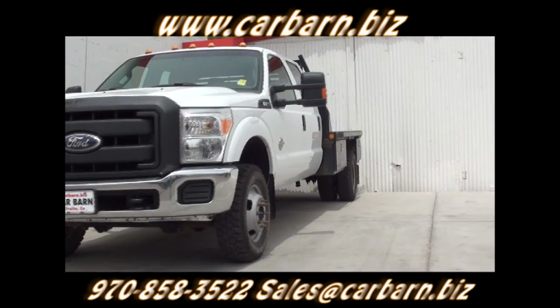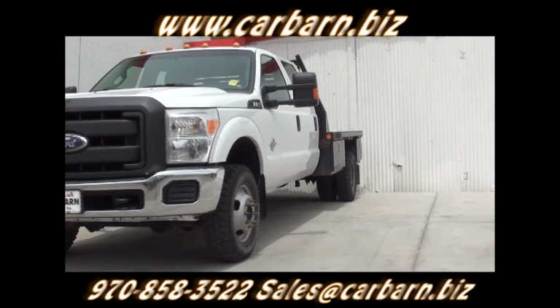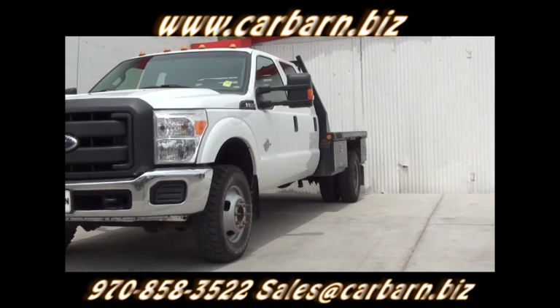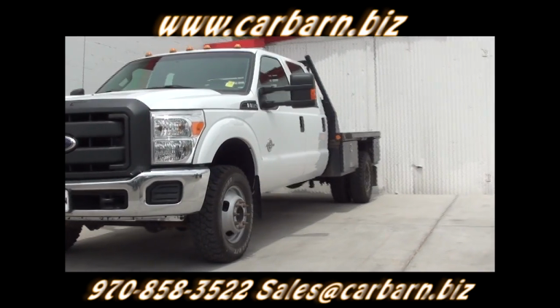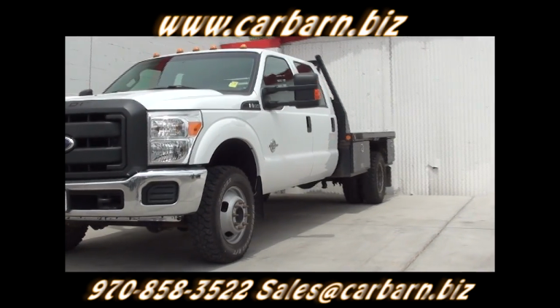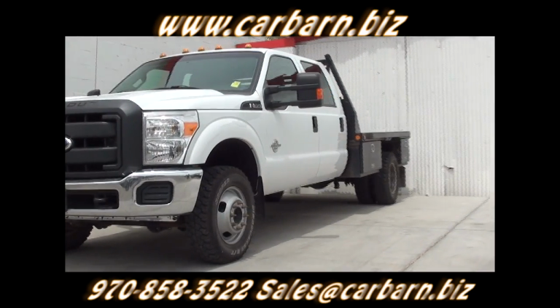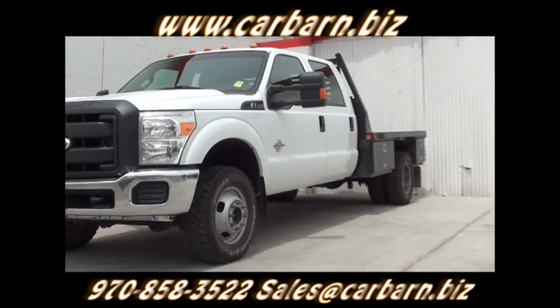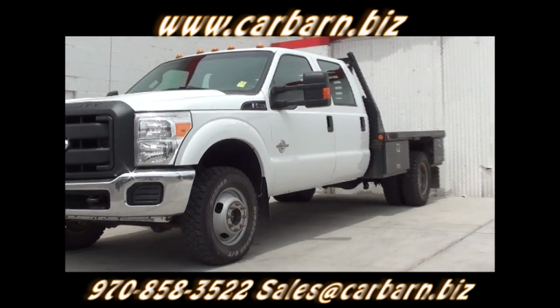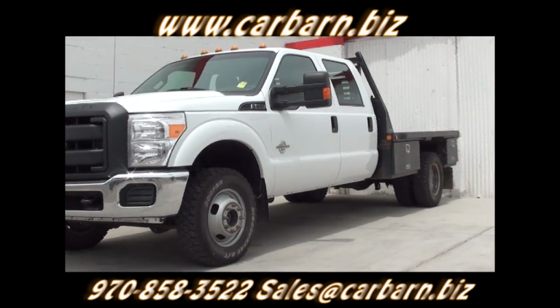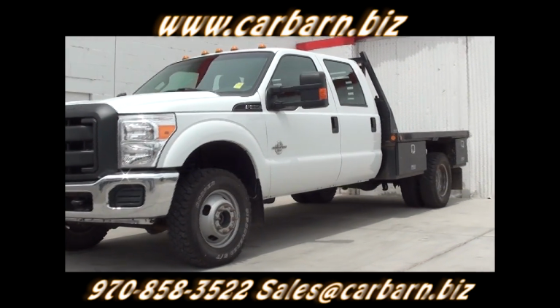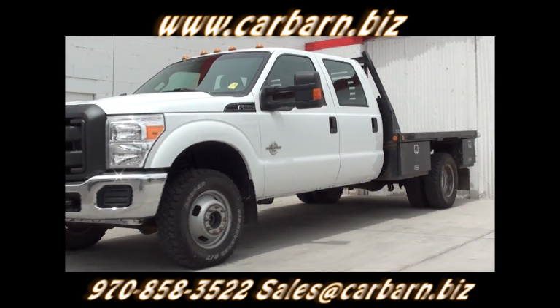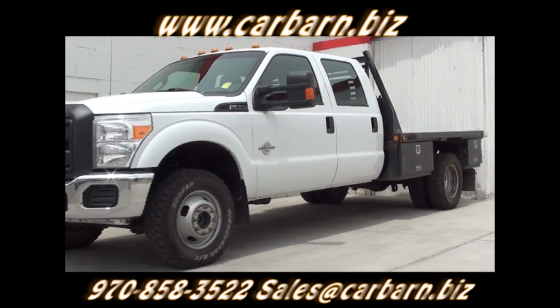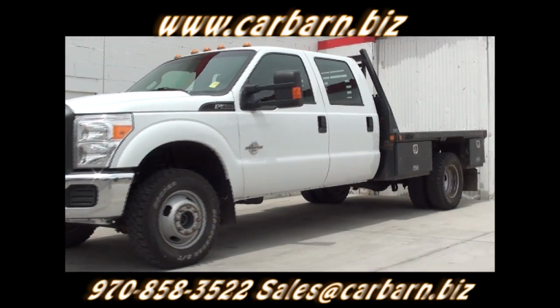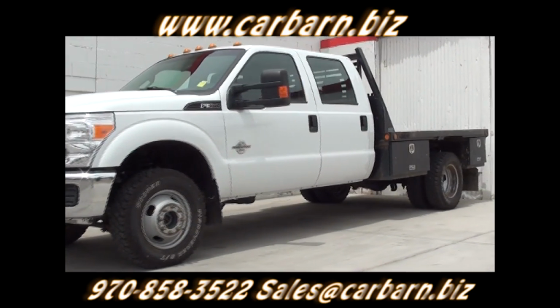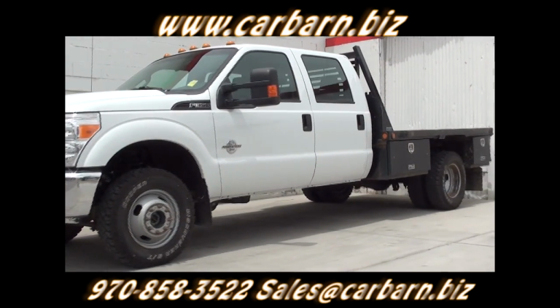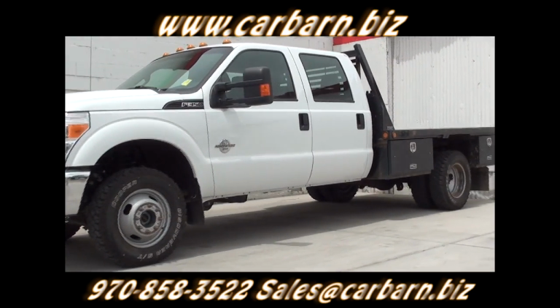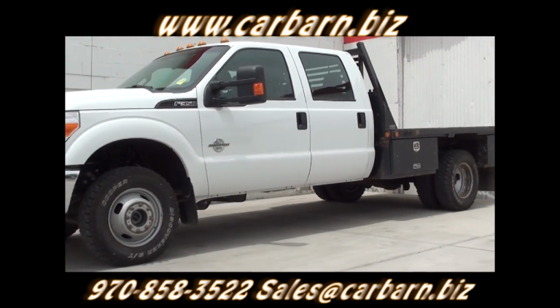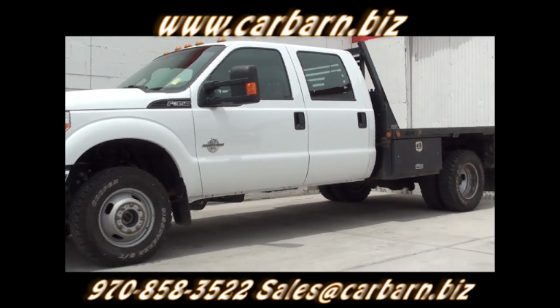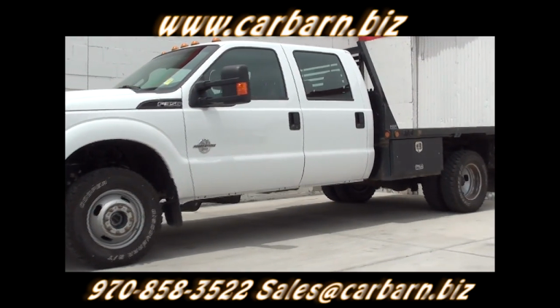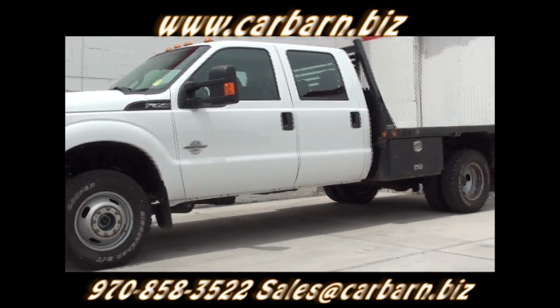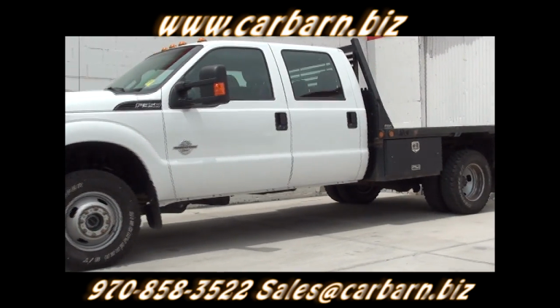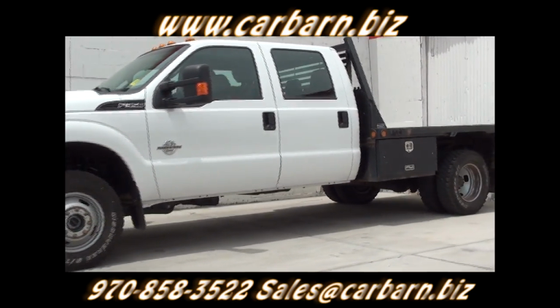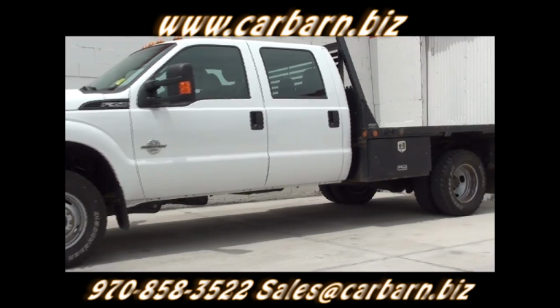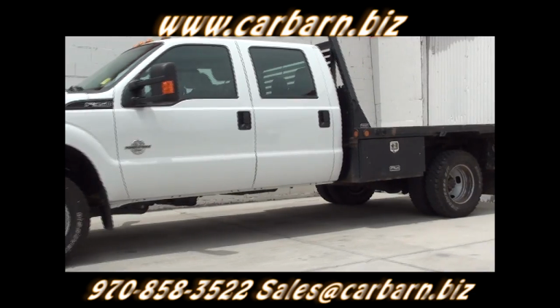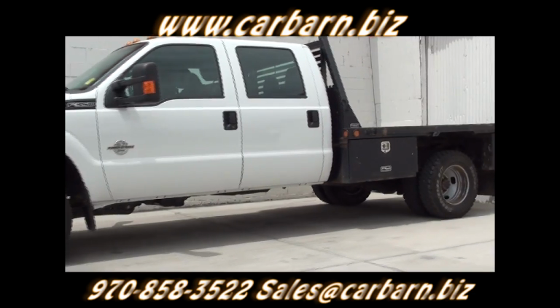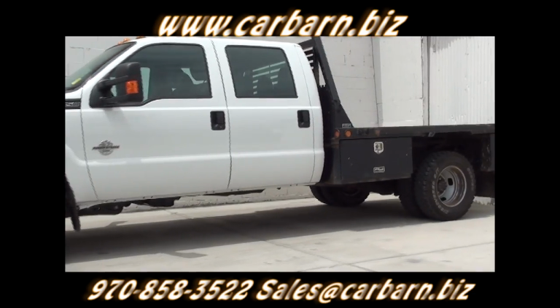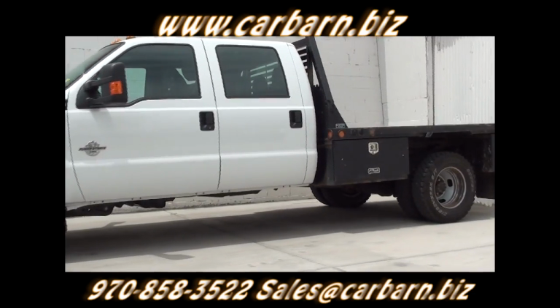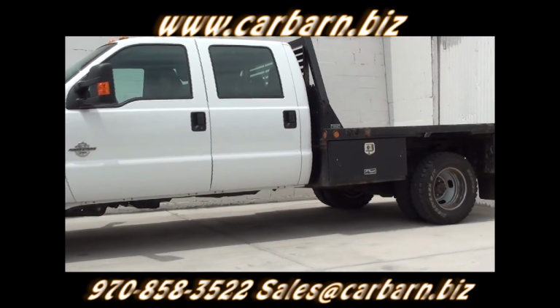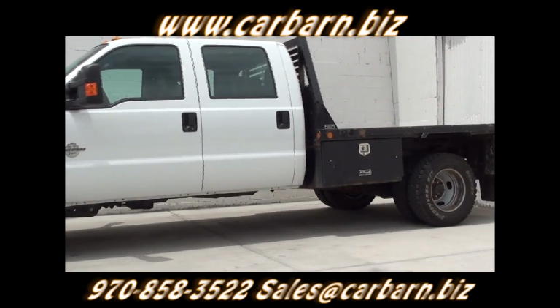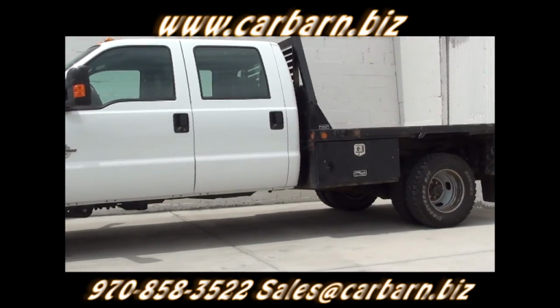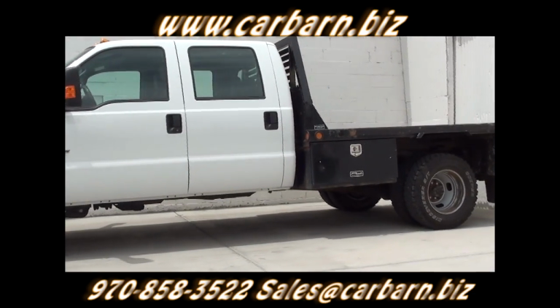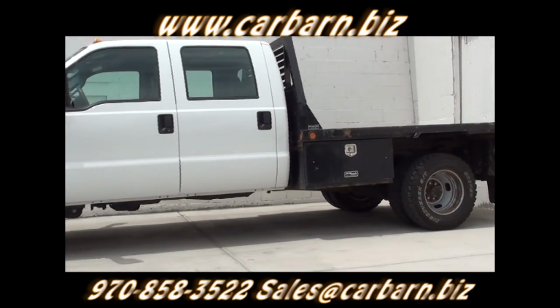This truck has a clean Carfax report showing one owner from Colorado. It has passed my safety check and had a fresh oil change.